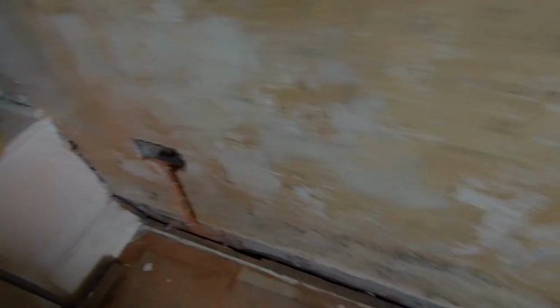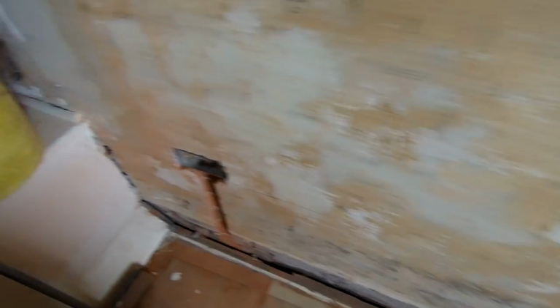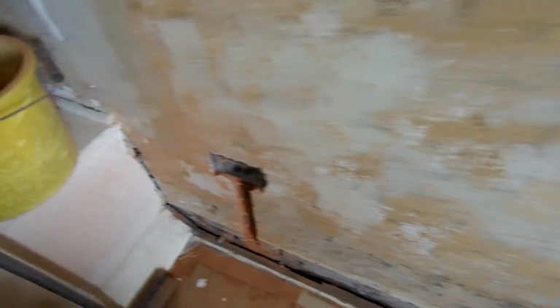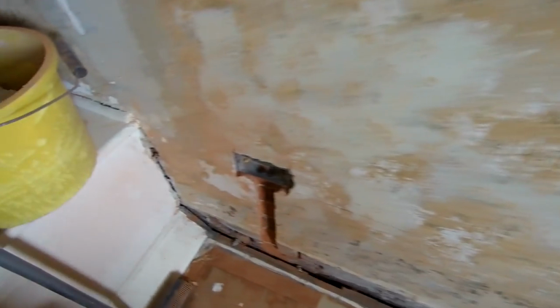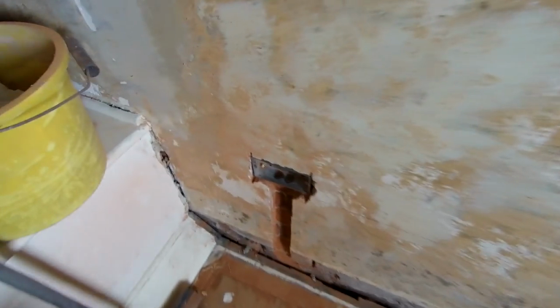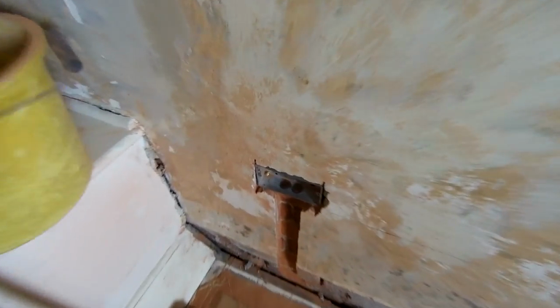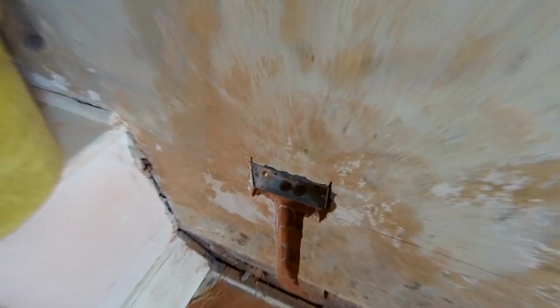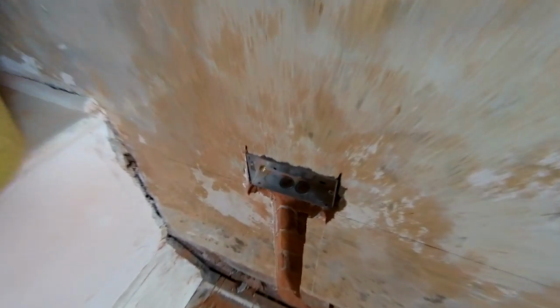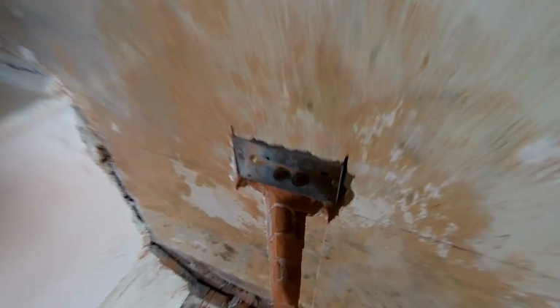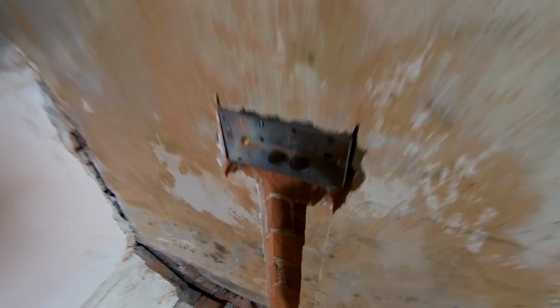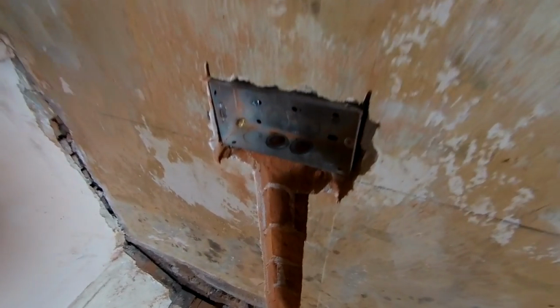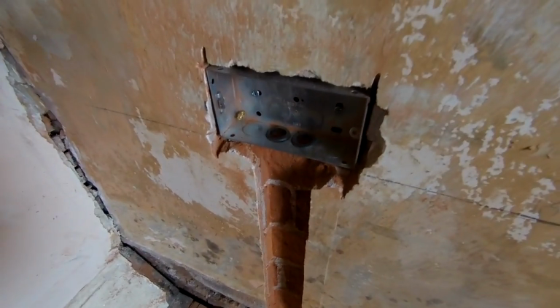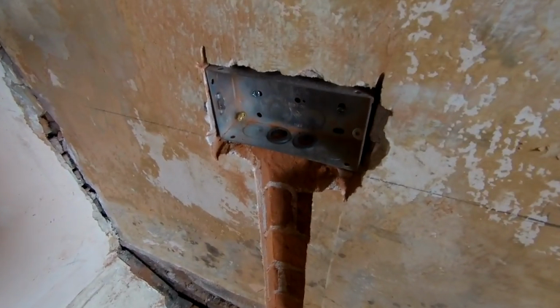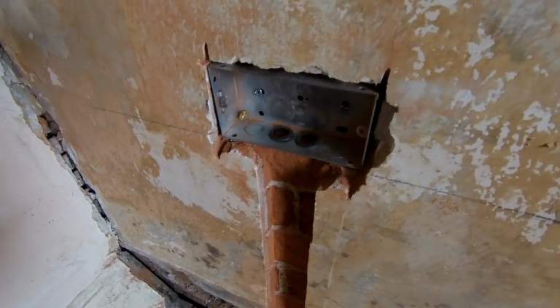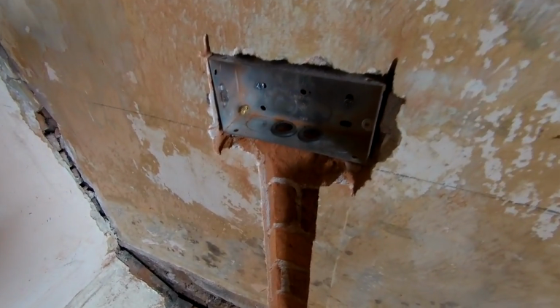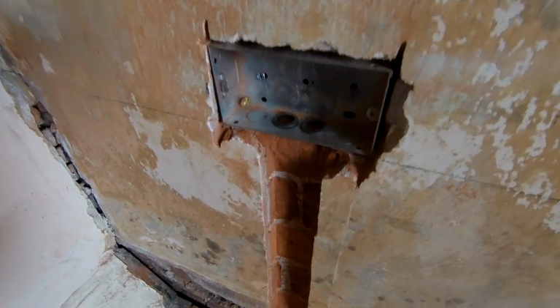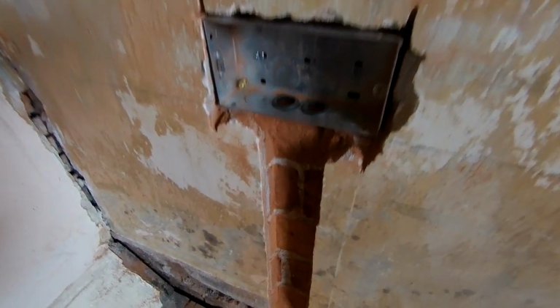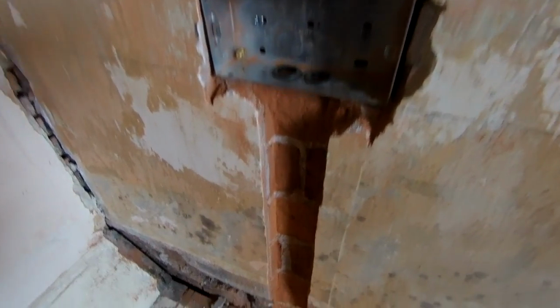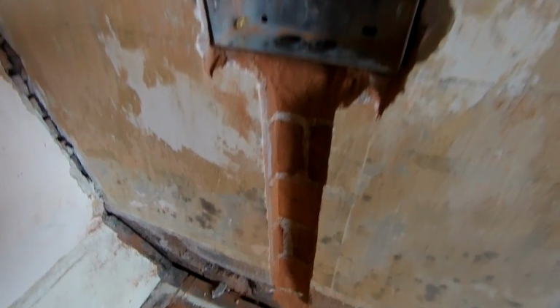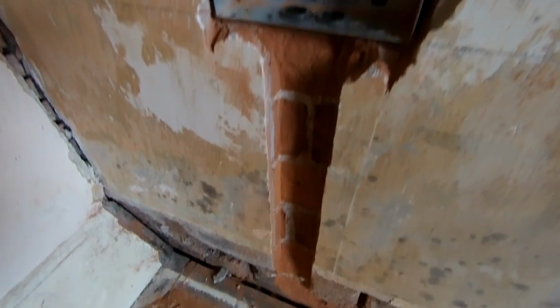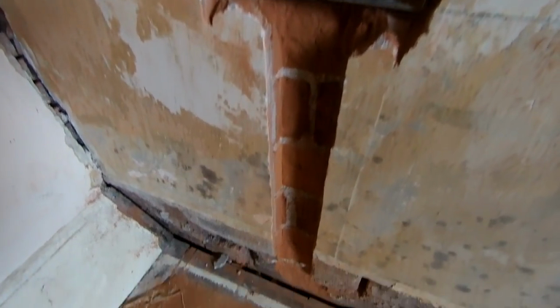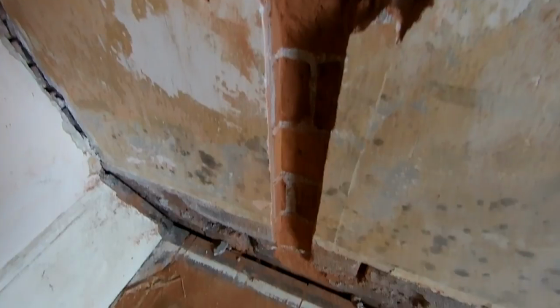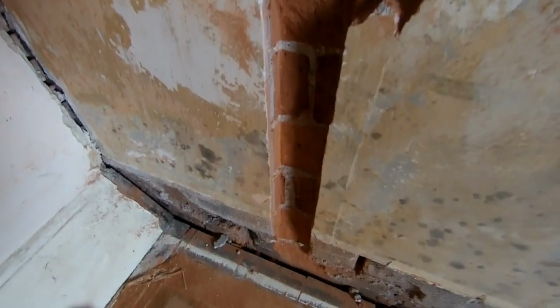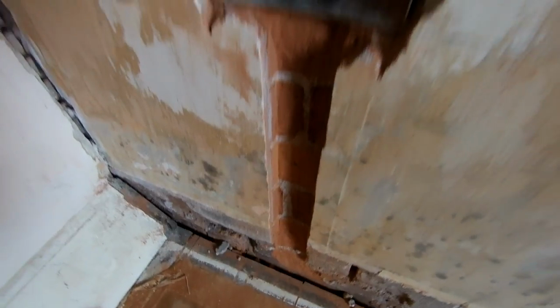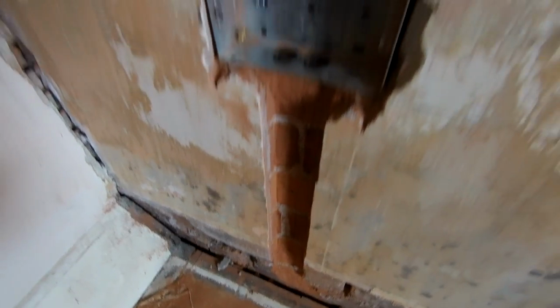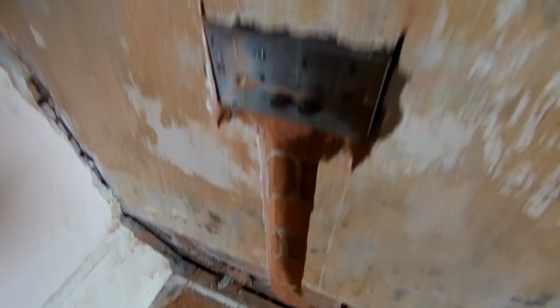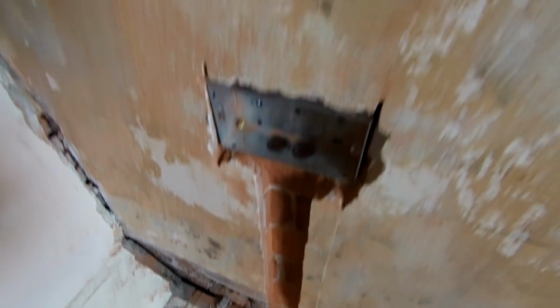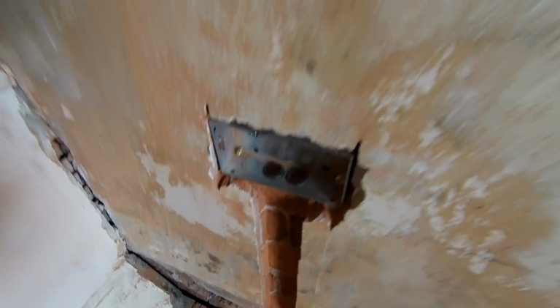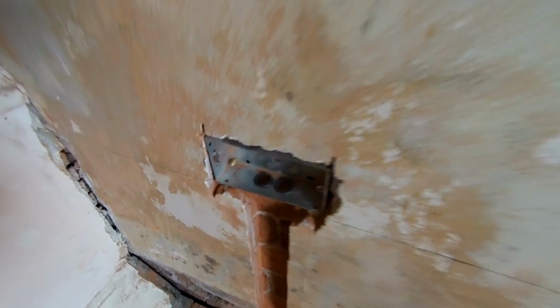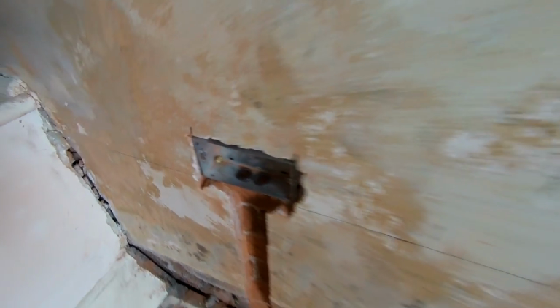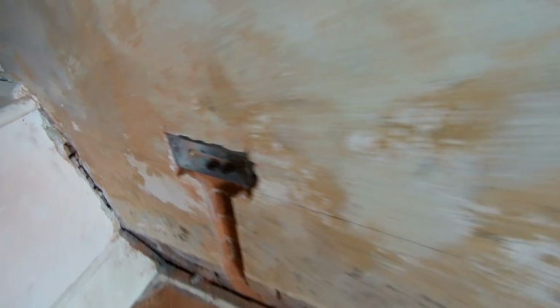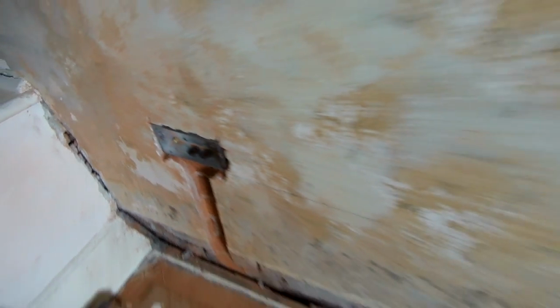Right, so in our last video you saw us chasing out the wall for our back boxes and our cabling.